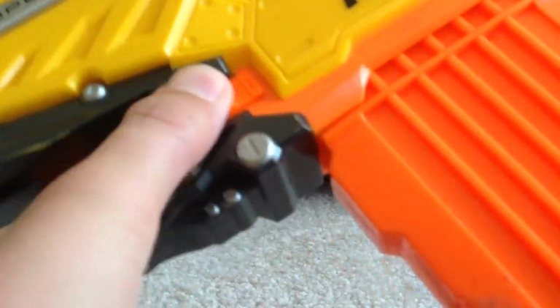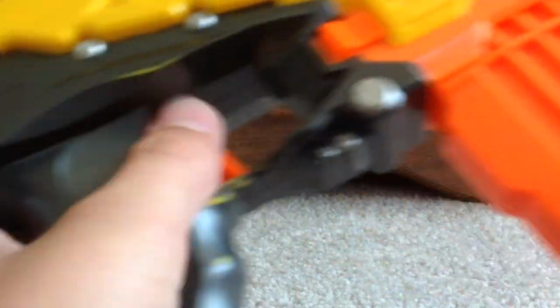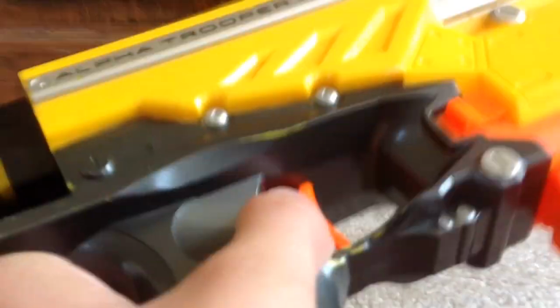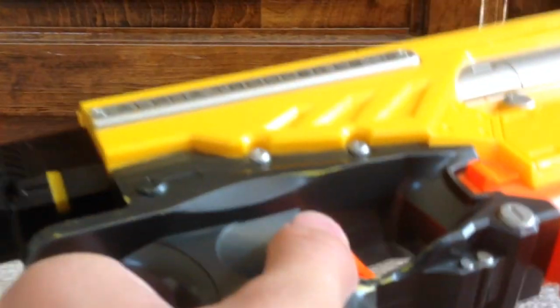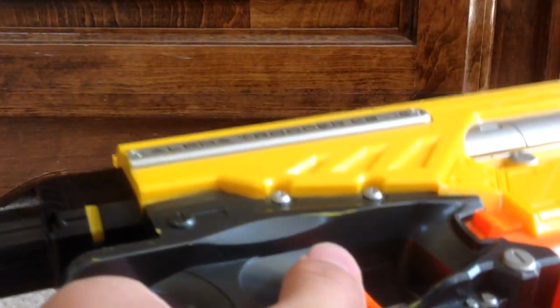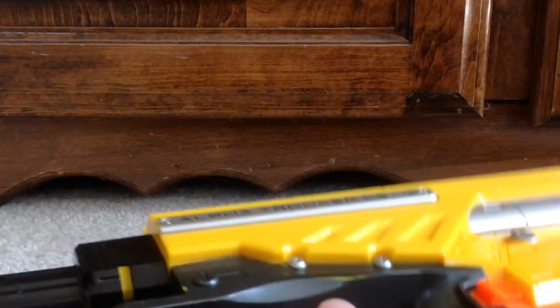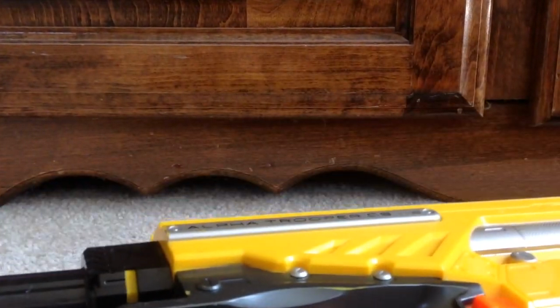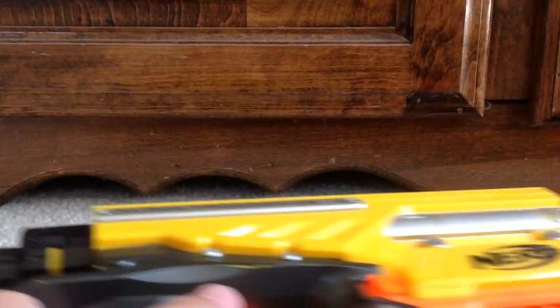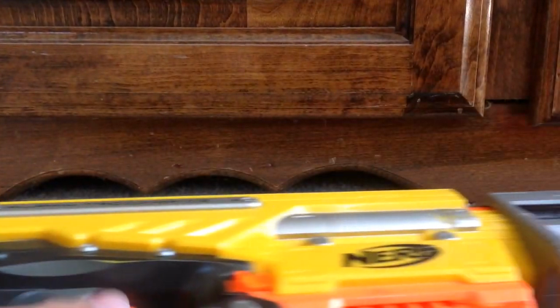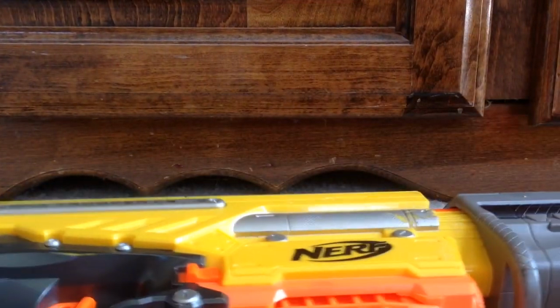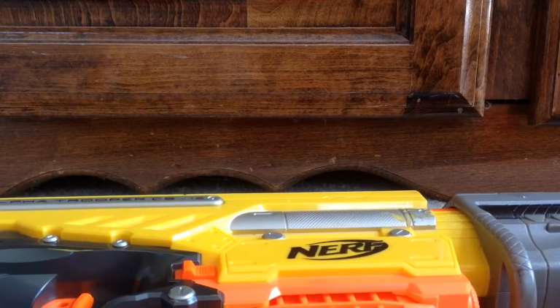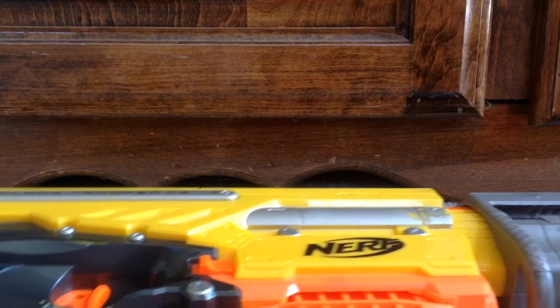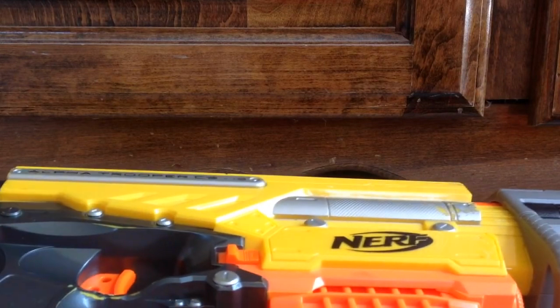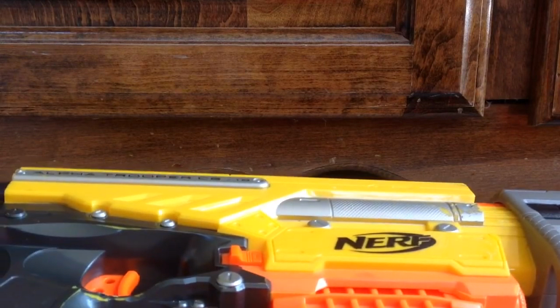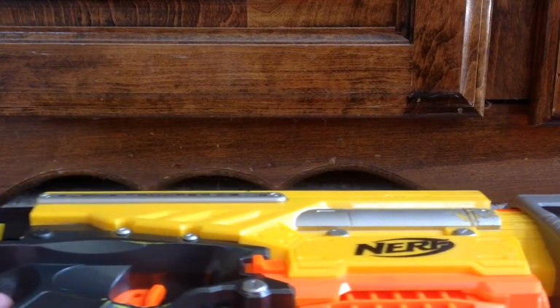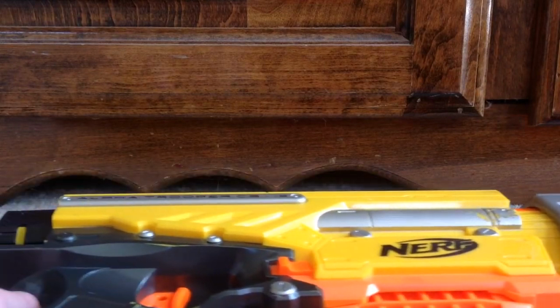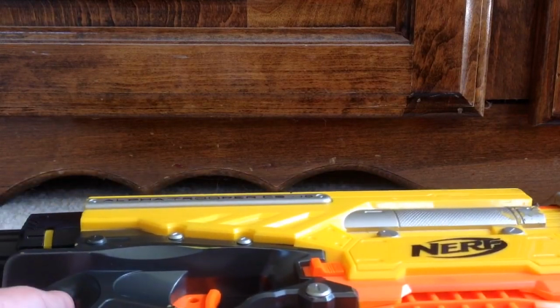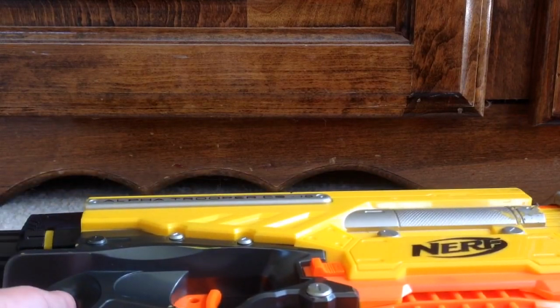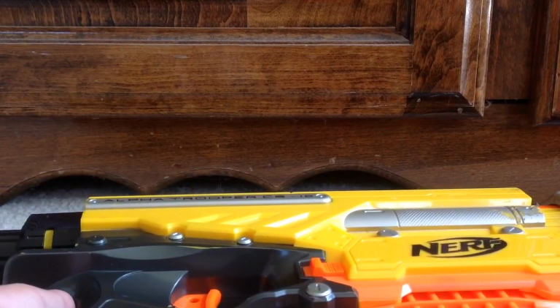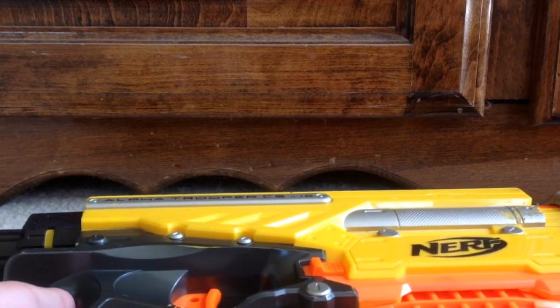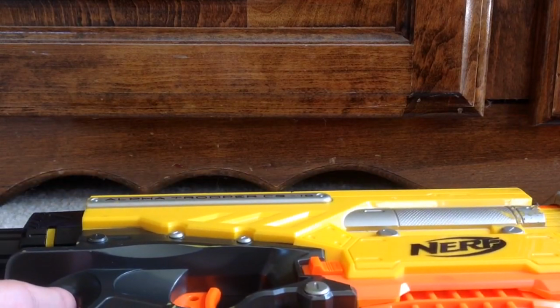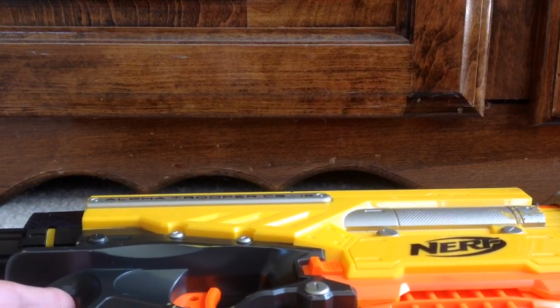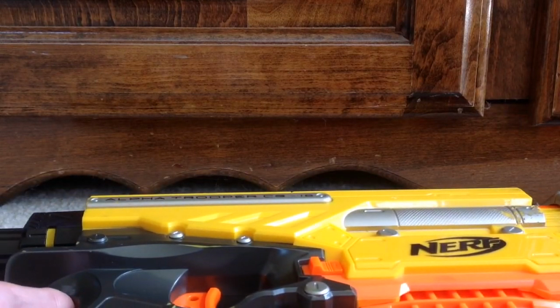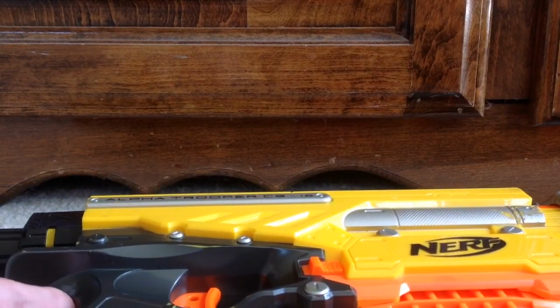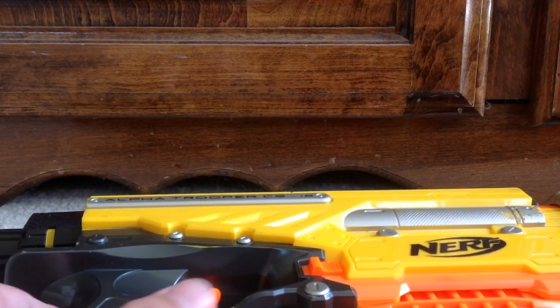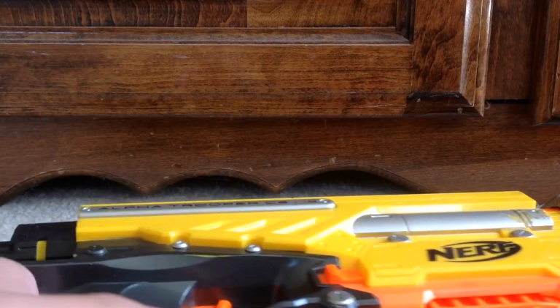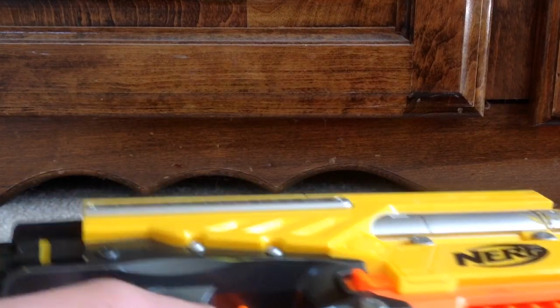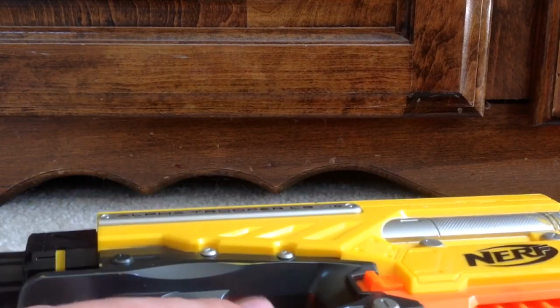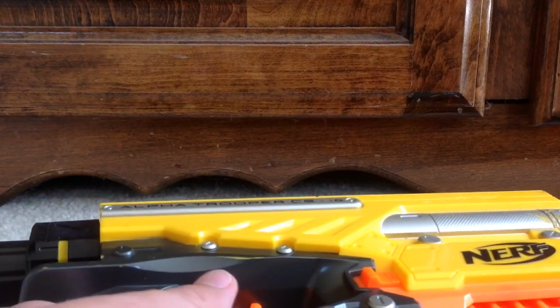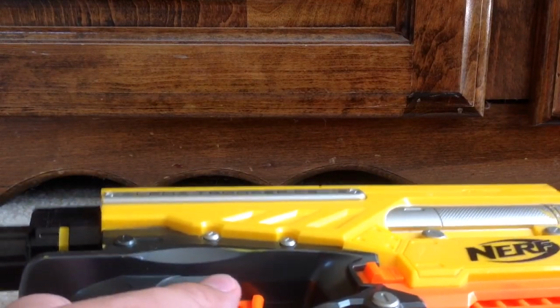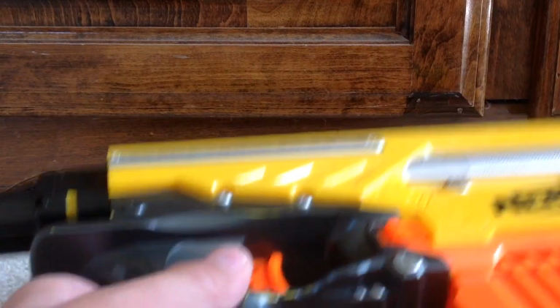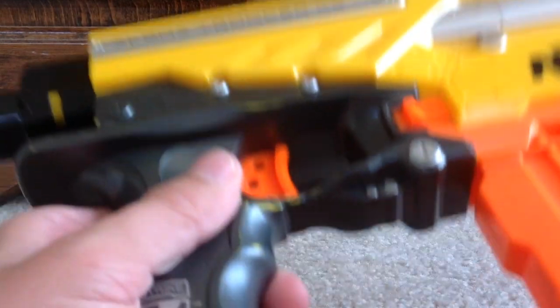I can't get it out right now, but I got this for $3.99, which isn't that great, but I think it's worth it though.